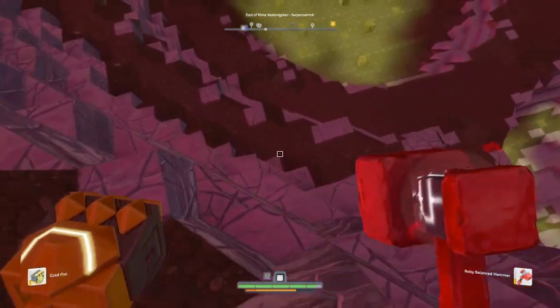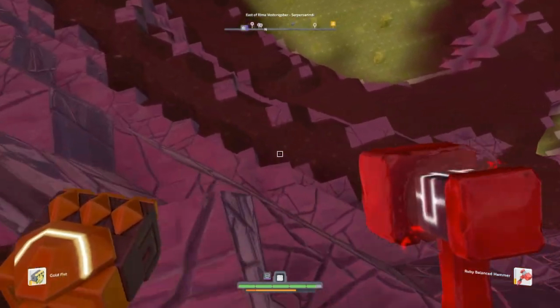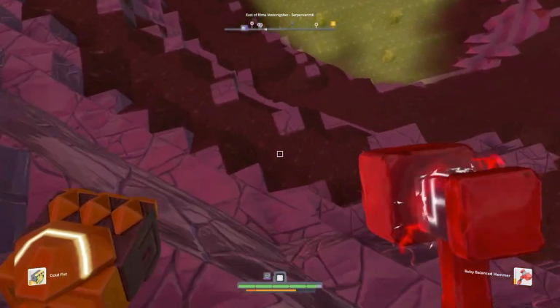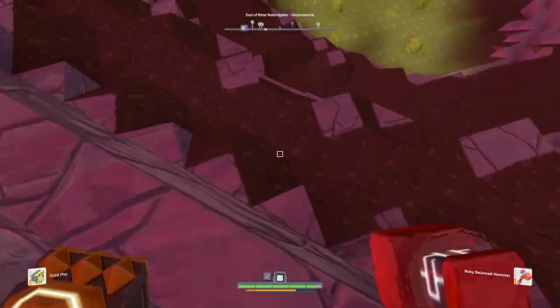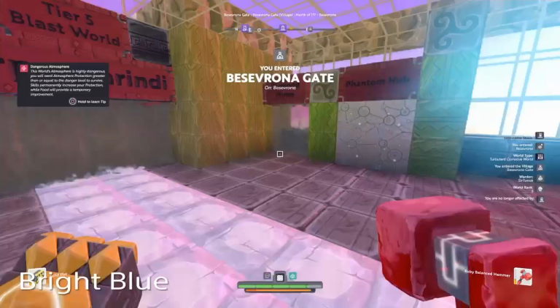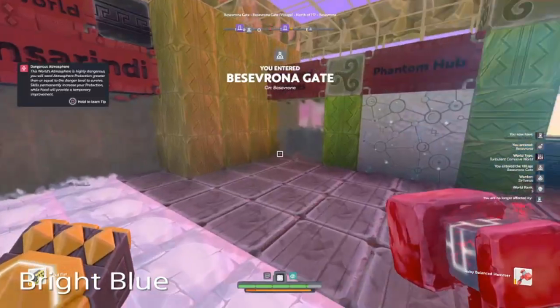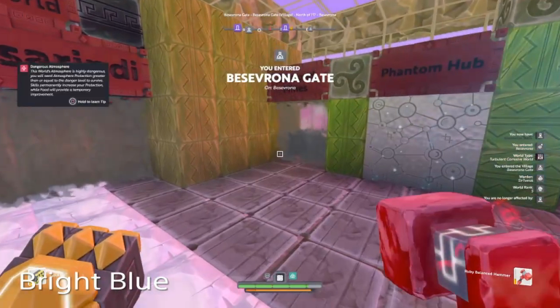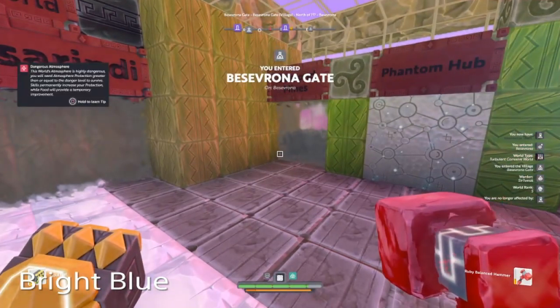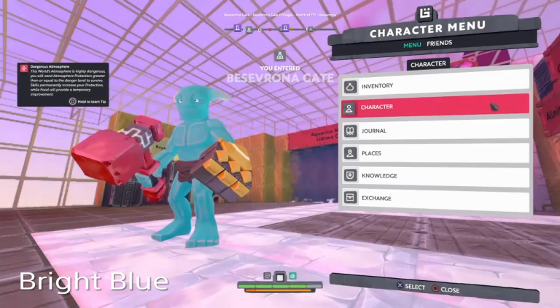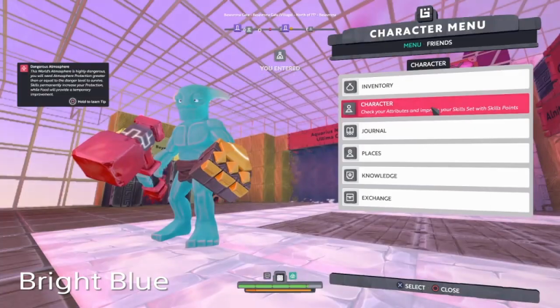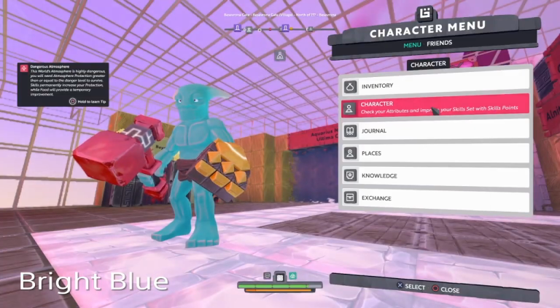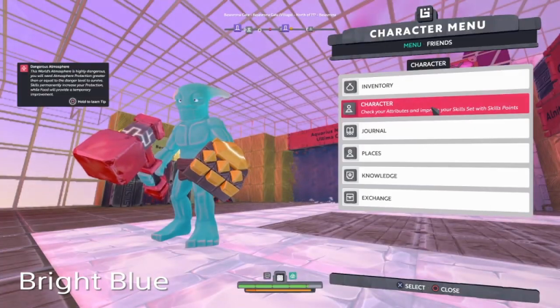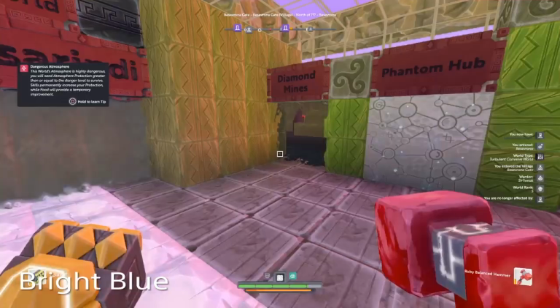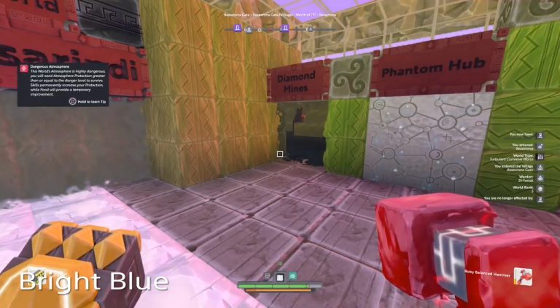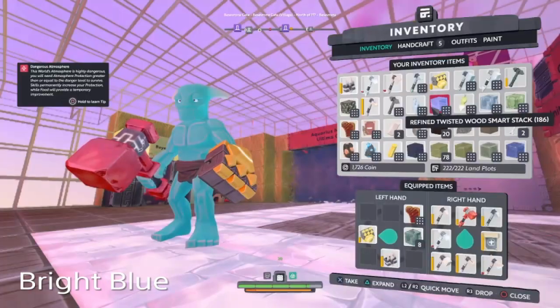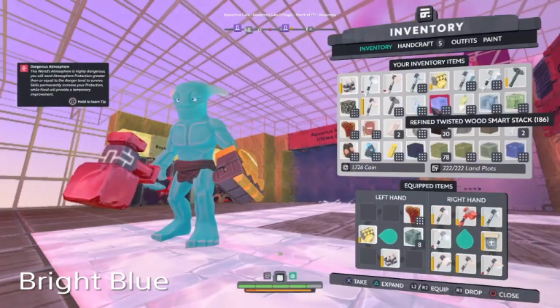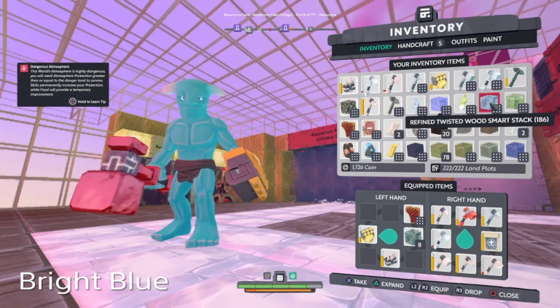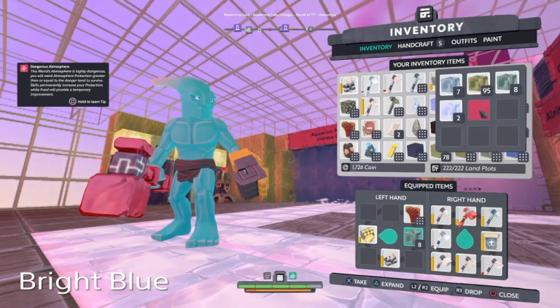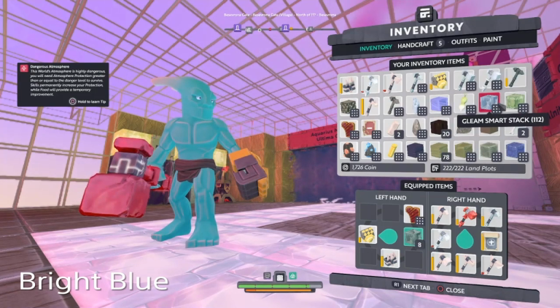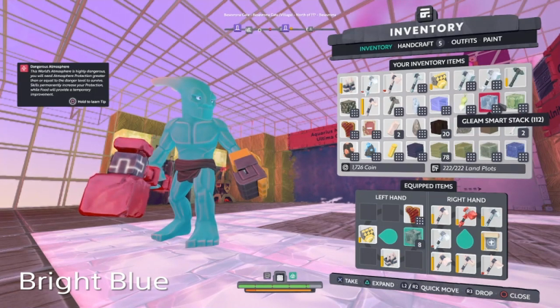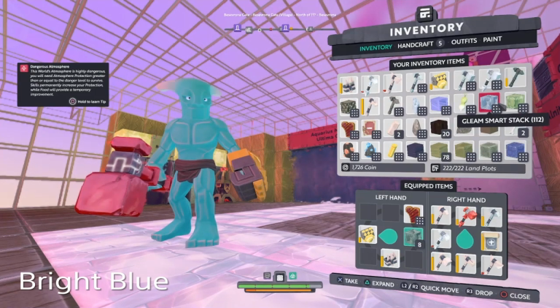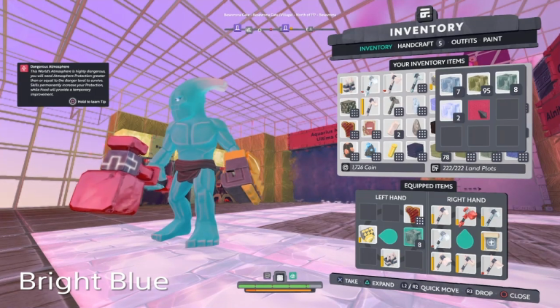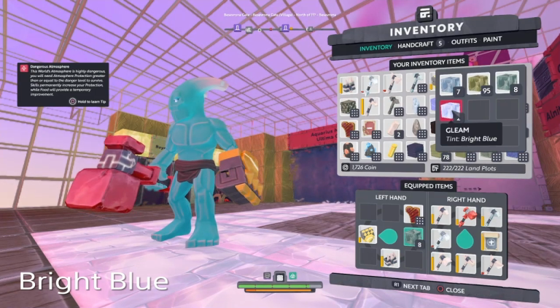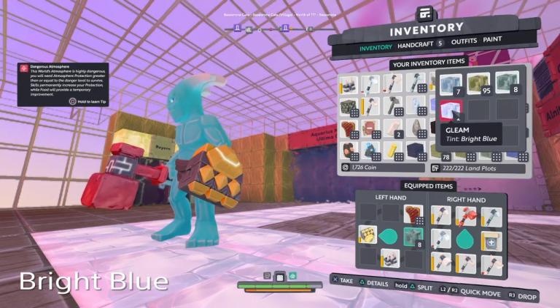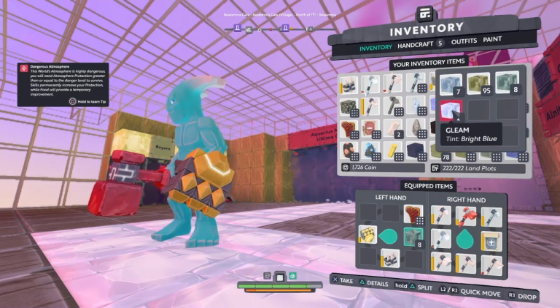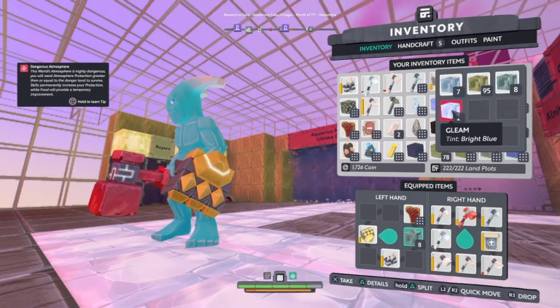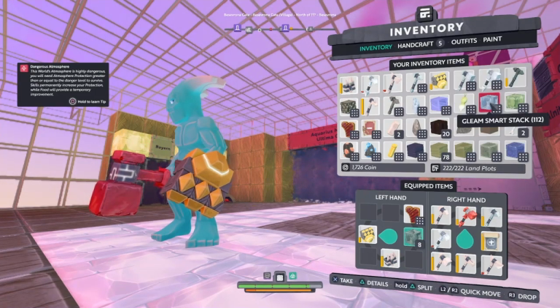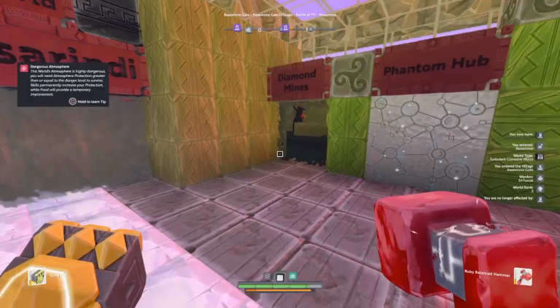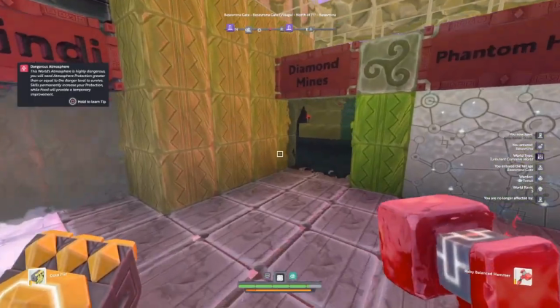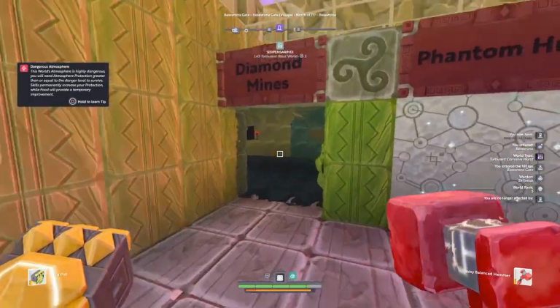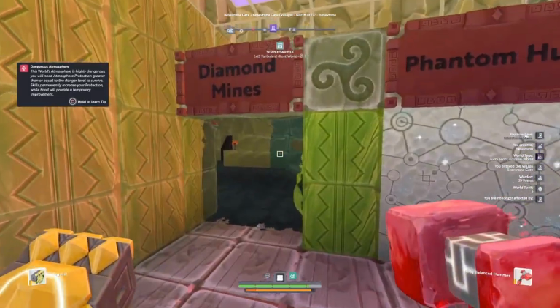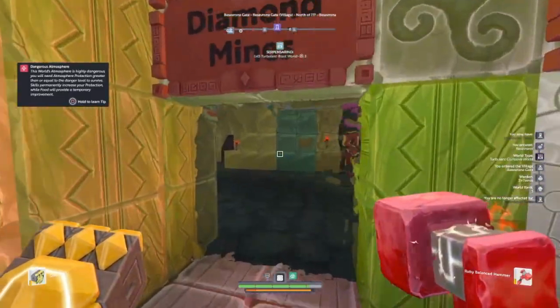As you can see, it's like a hell of a lot of these craters all spread out around here, and they contain this yellow gleam.